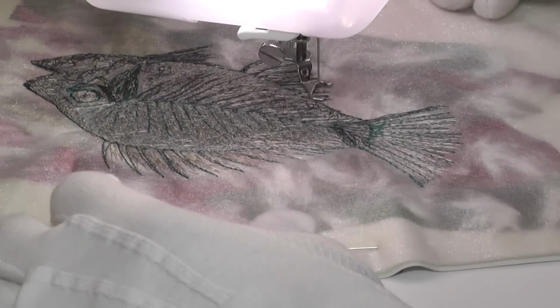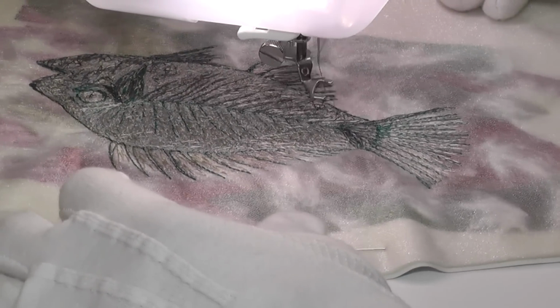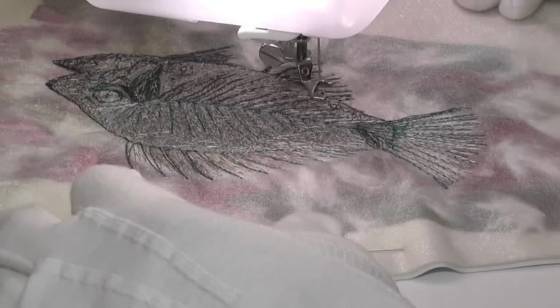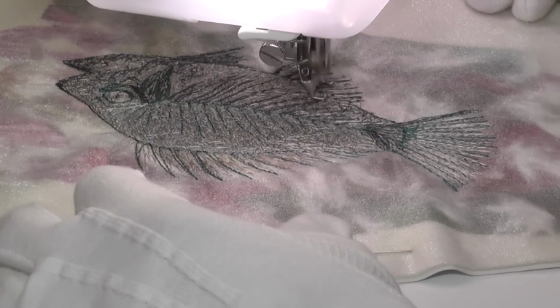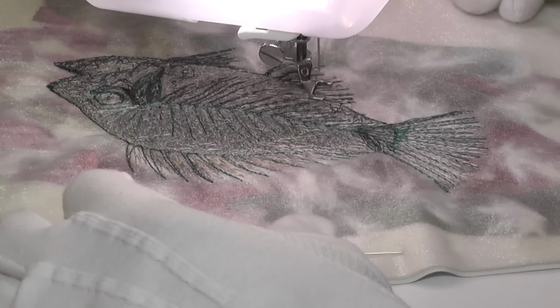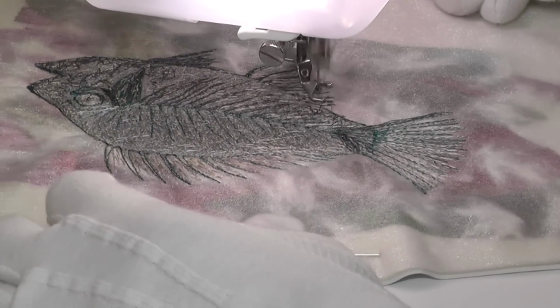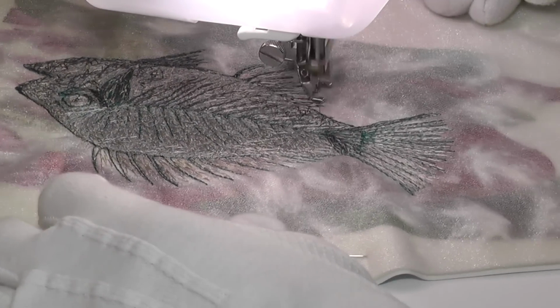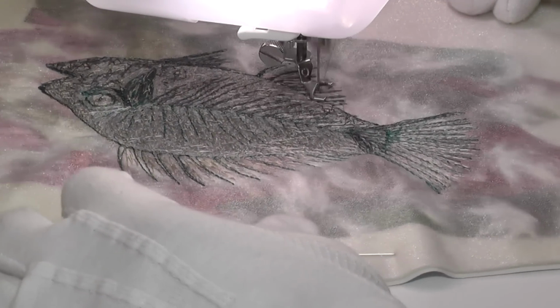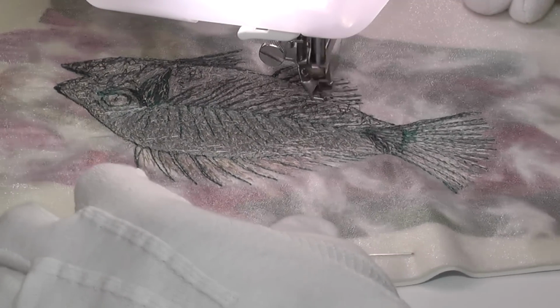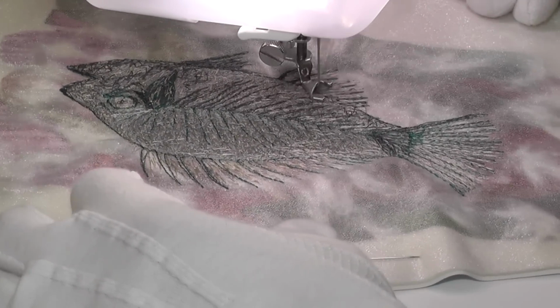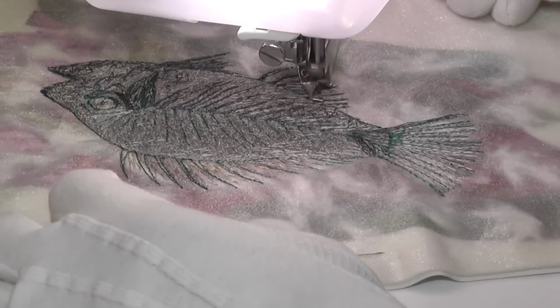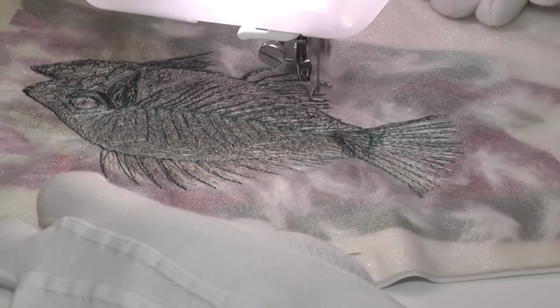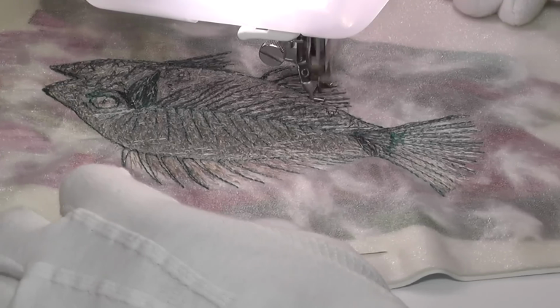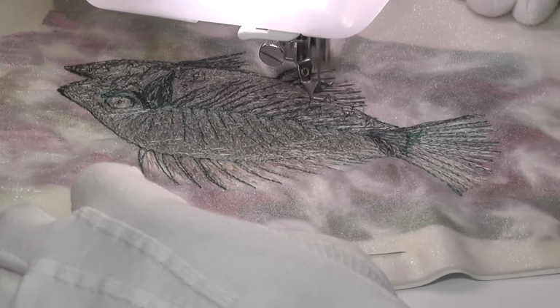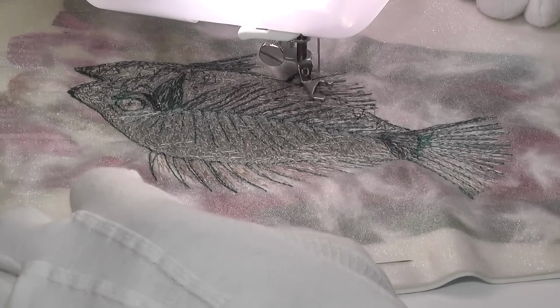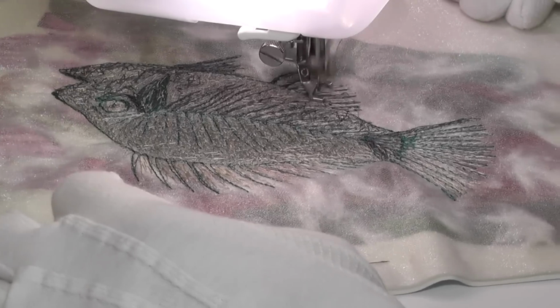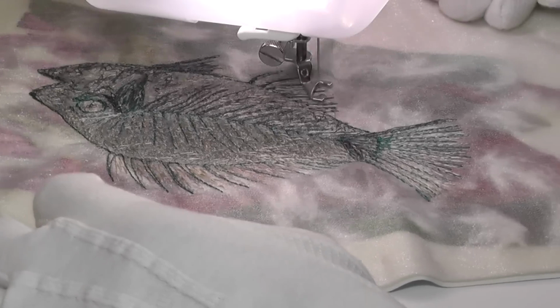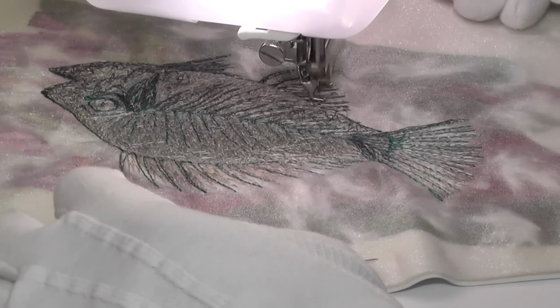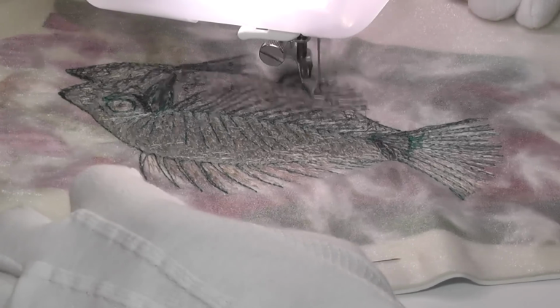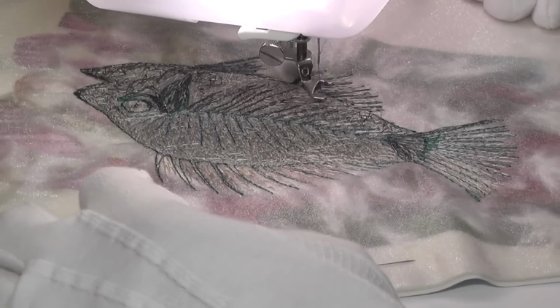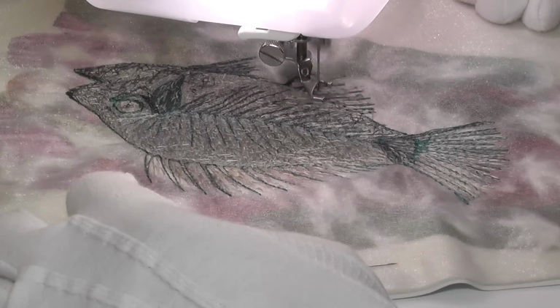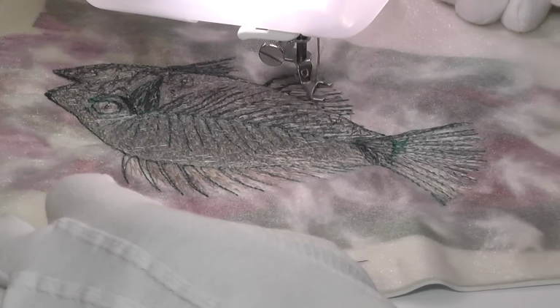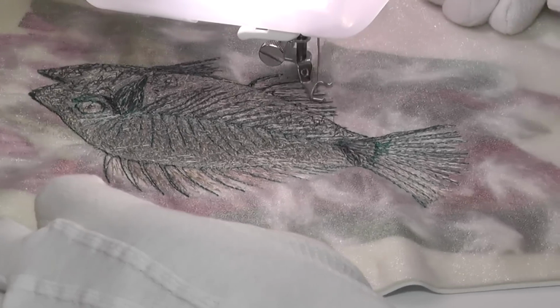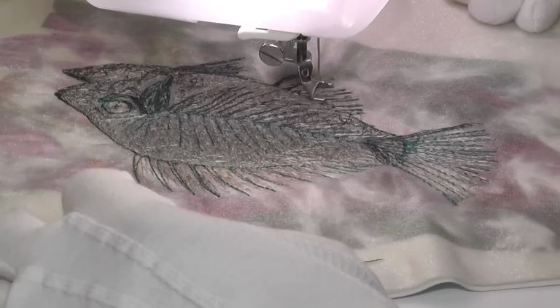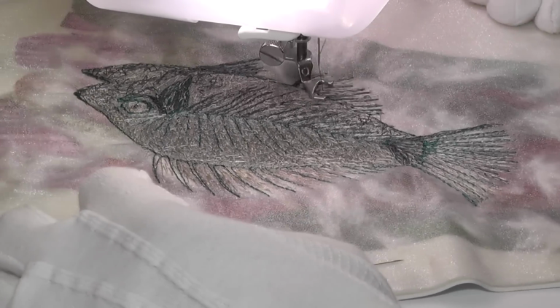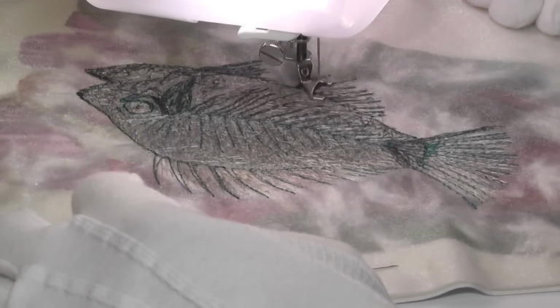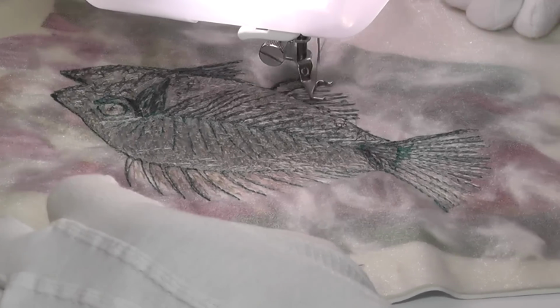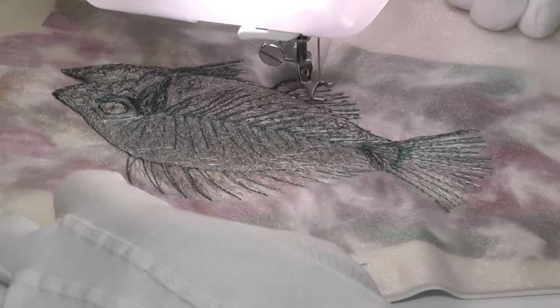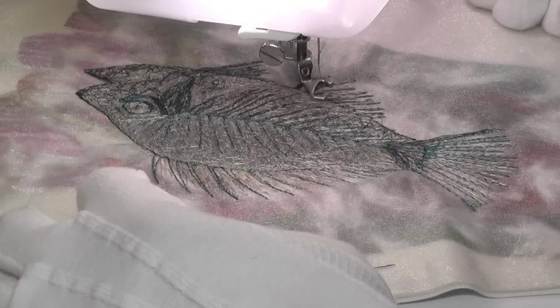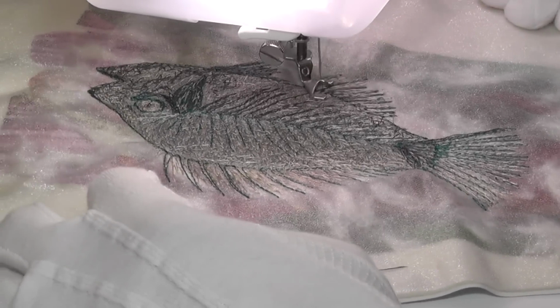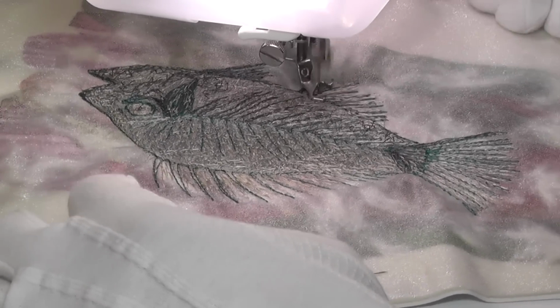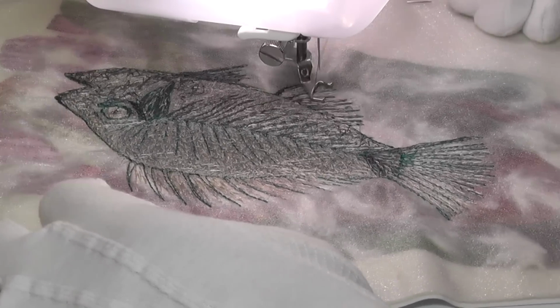In order to give more depth to the design, many more colours and layers of stitch continue to be added.